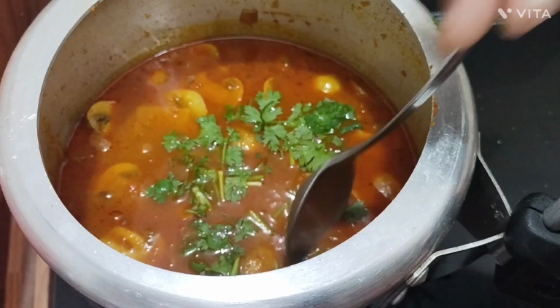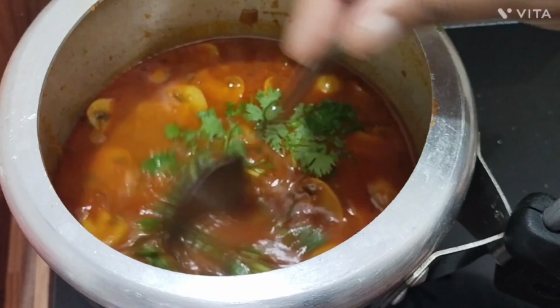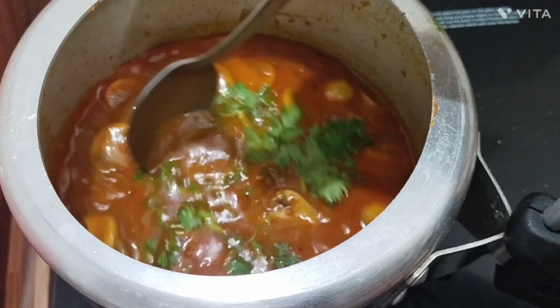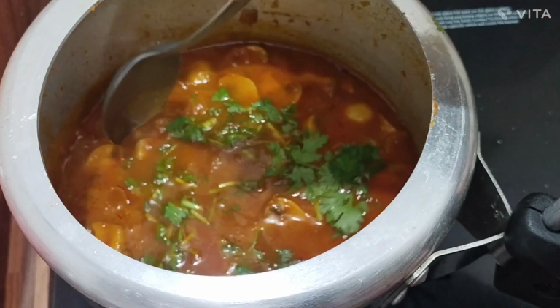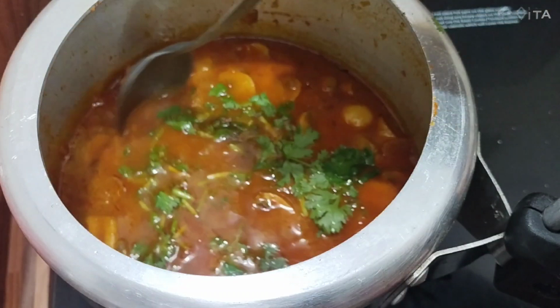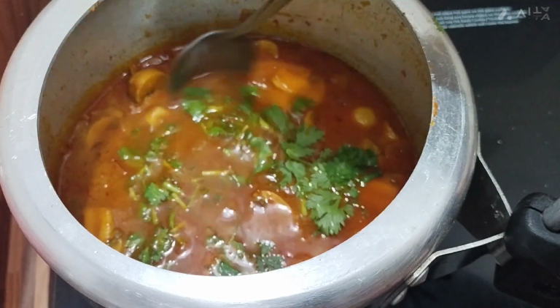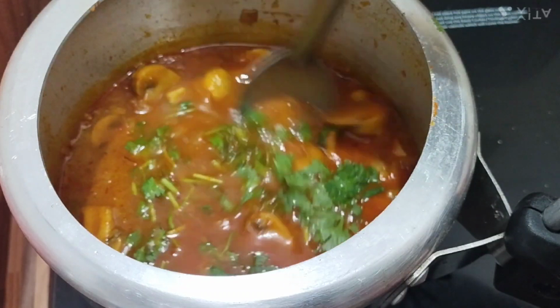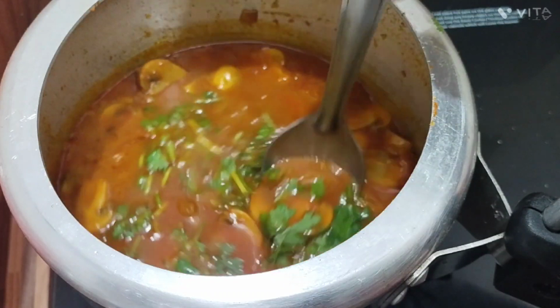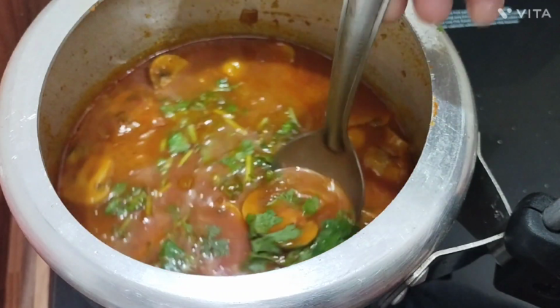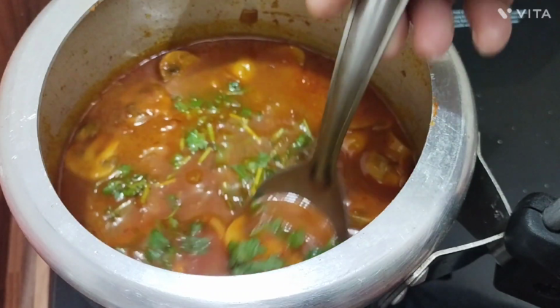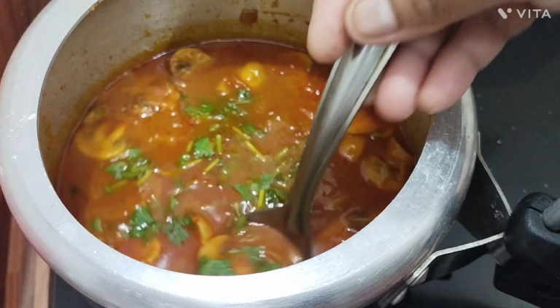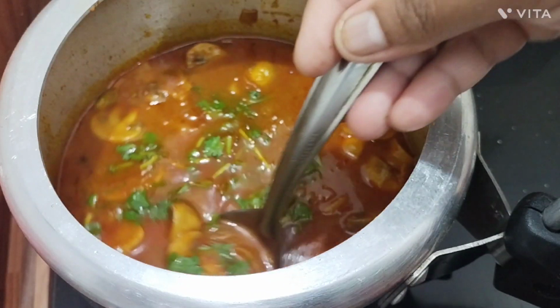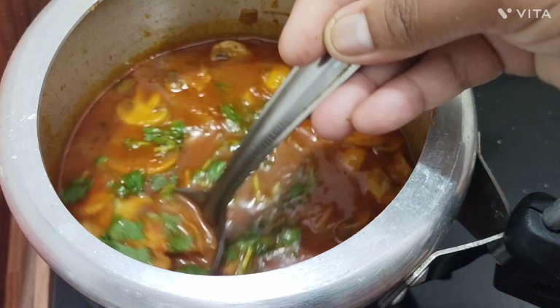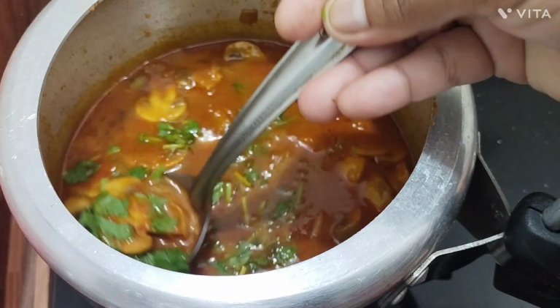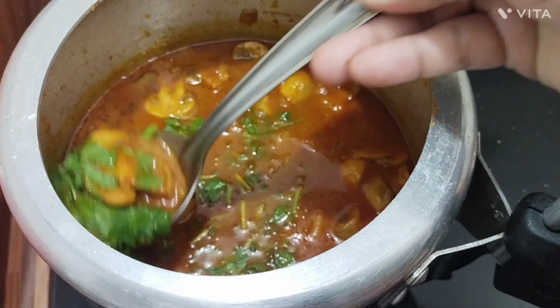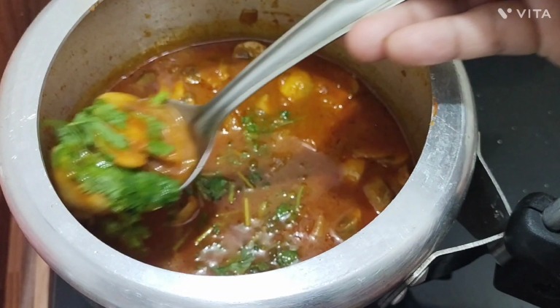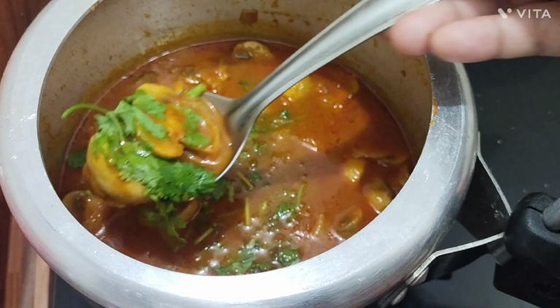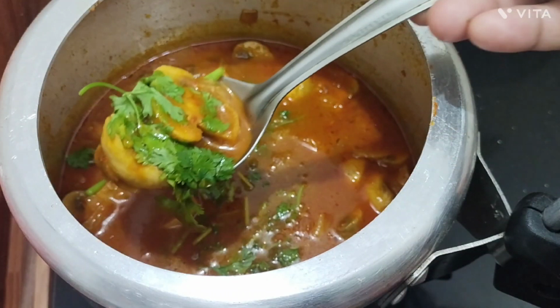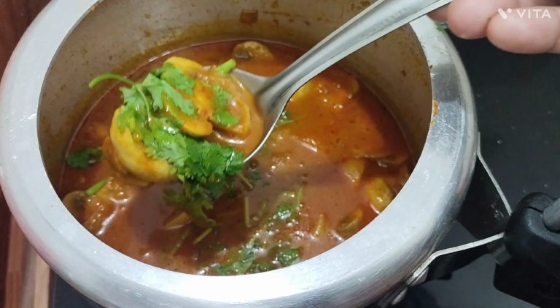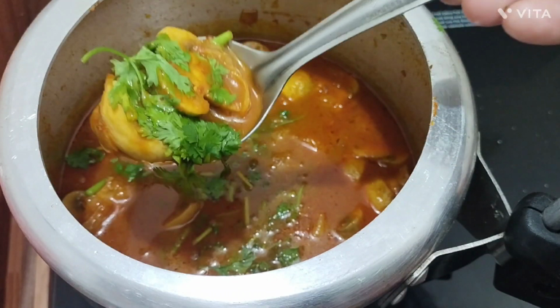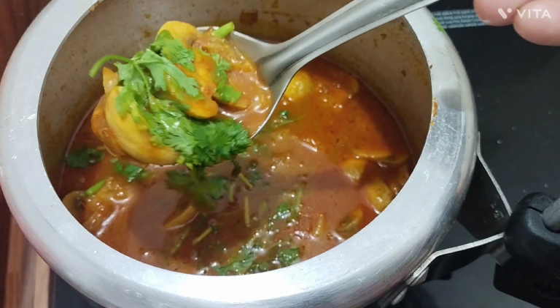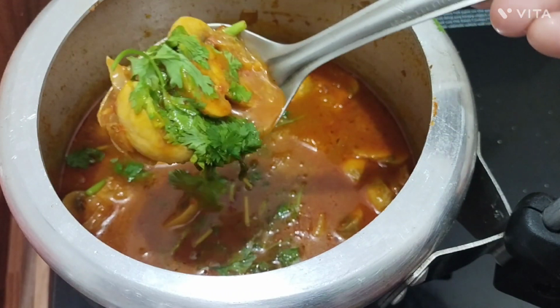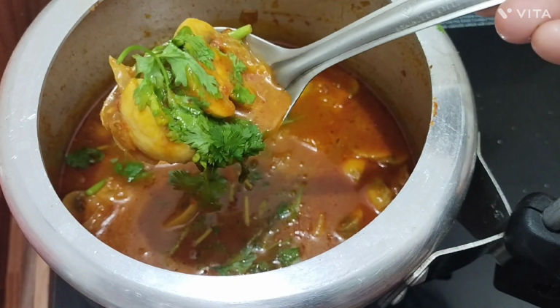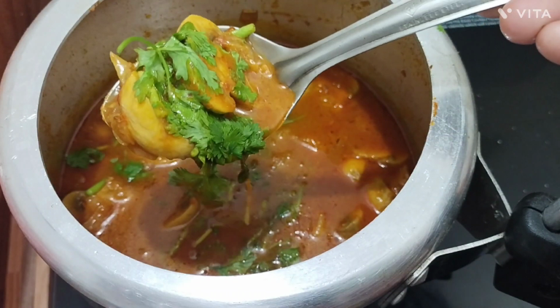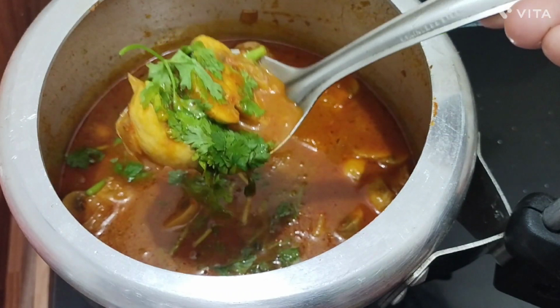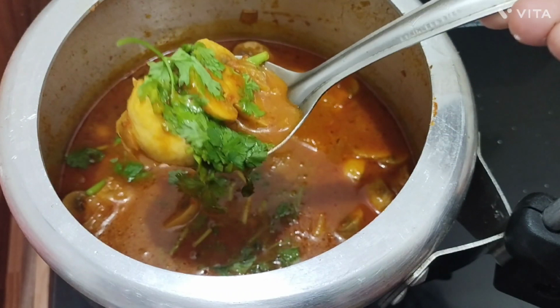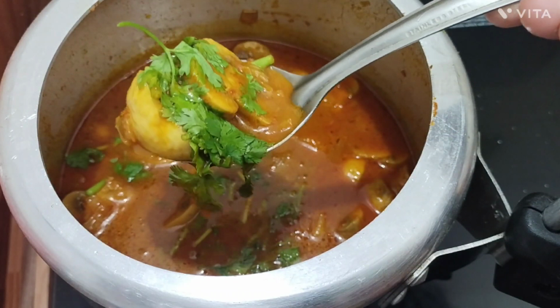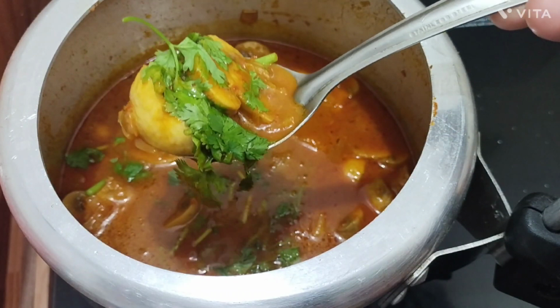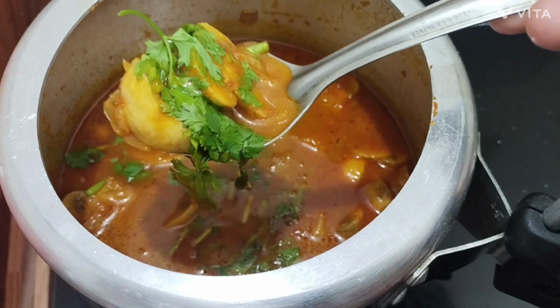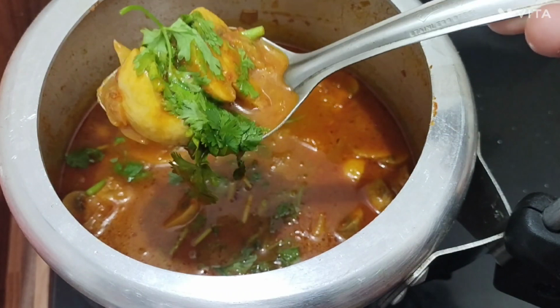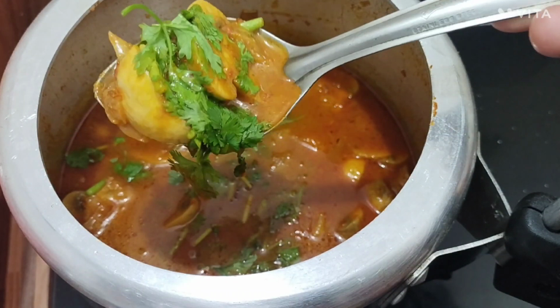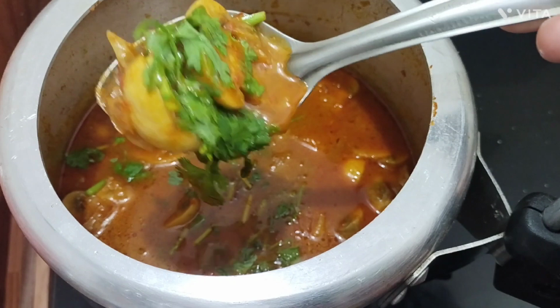Hi friends, welcome to today's video. Today we are going to make a taste of the chicken.